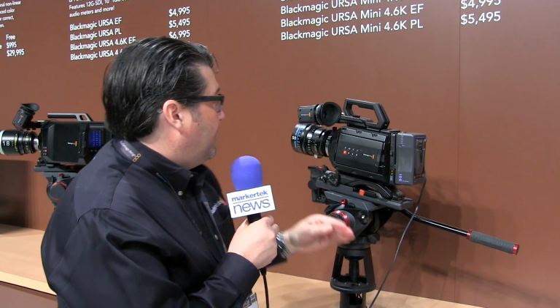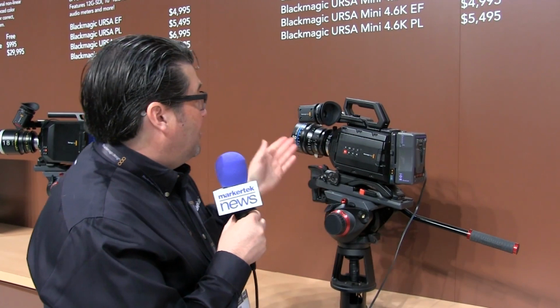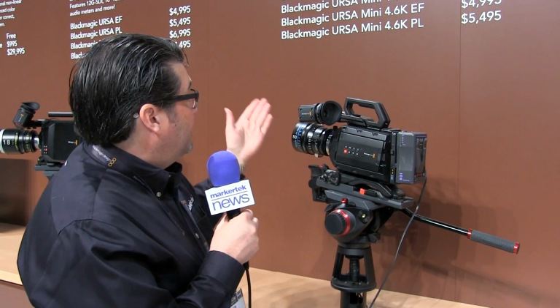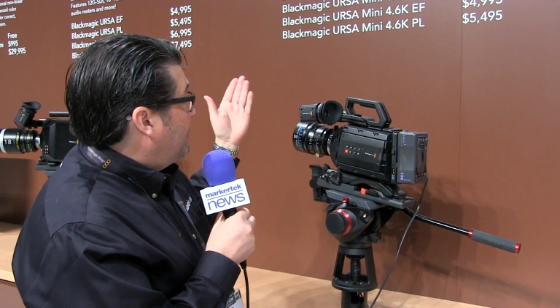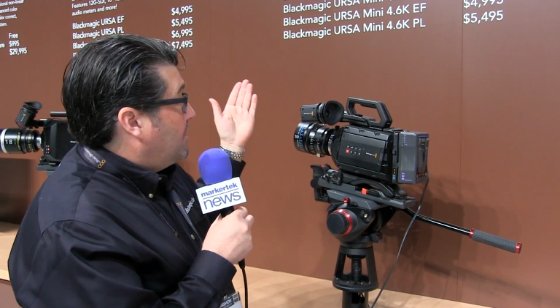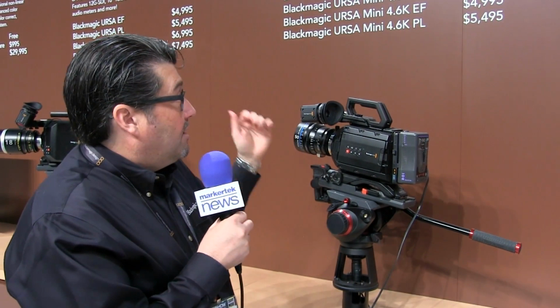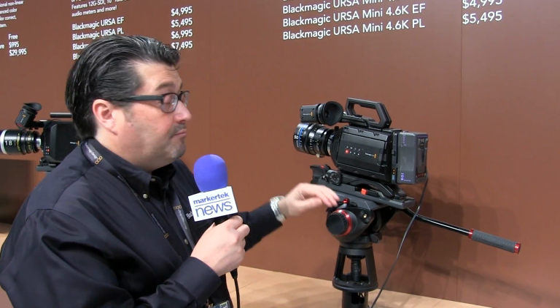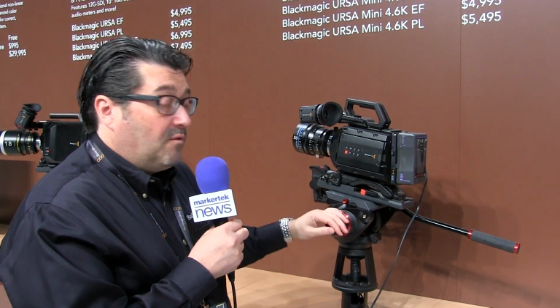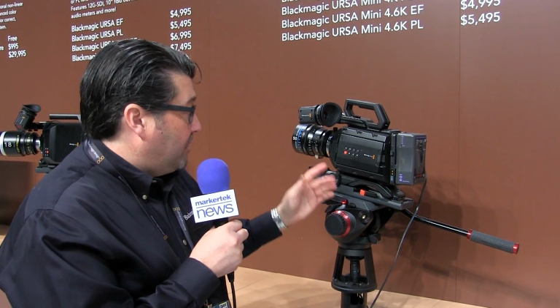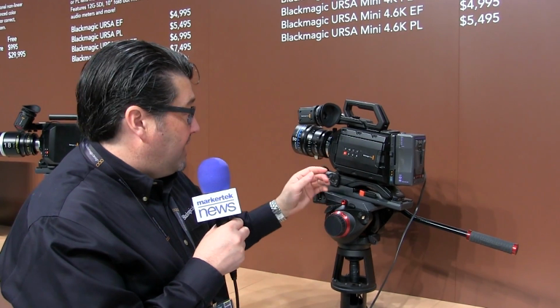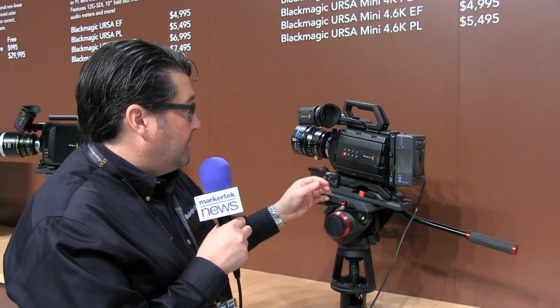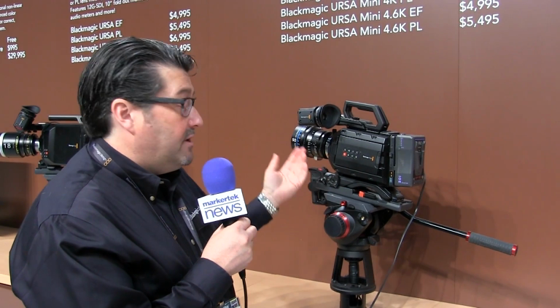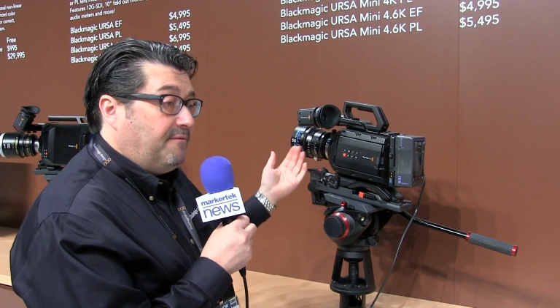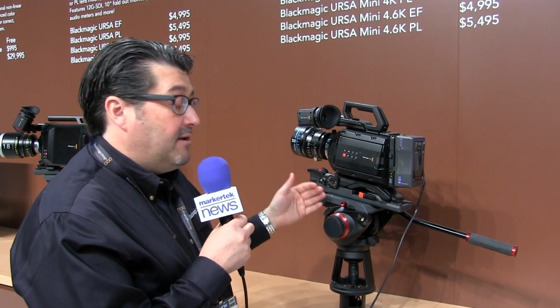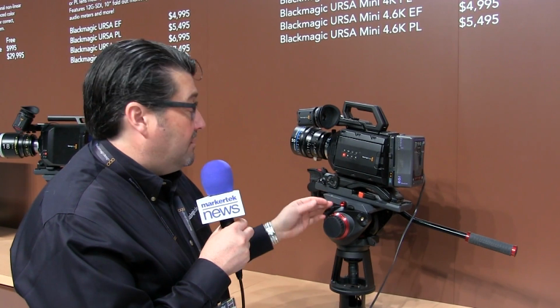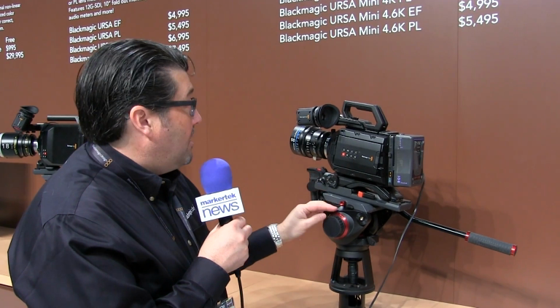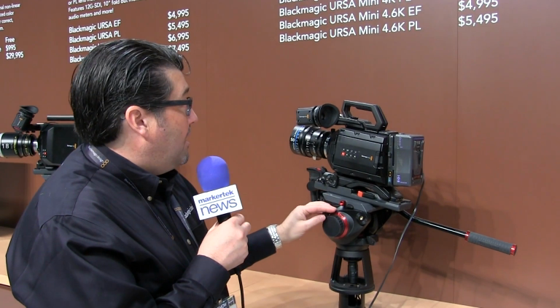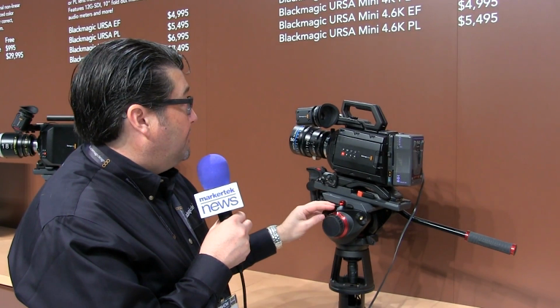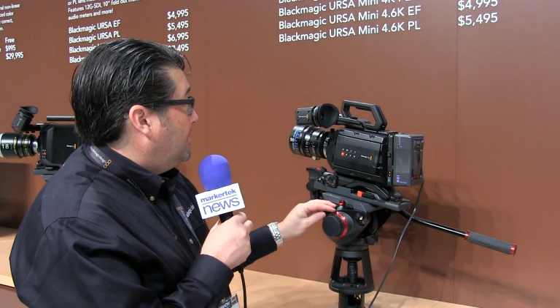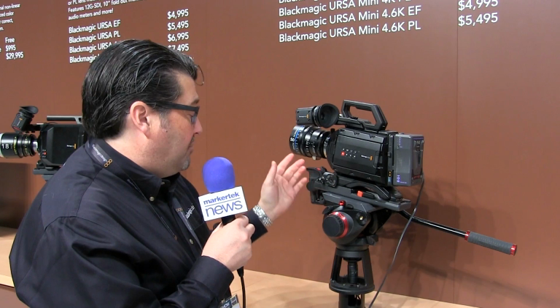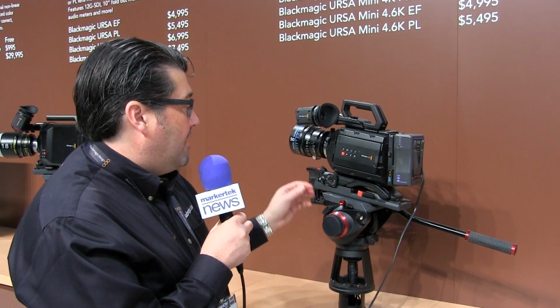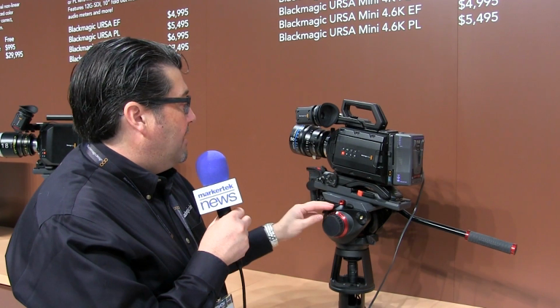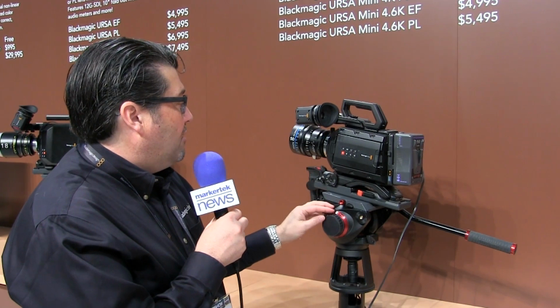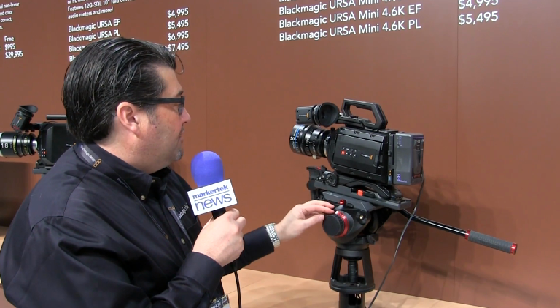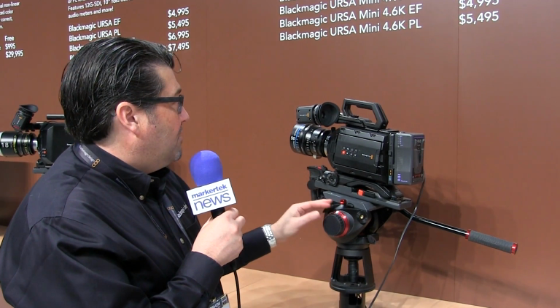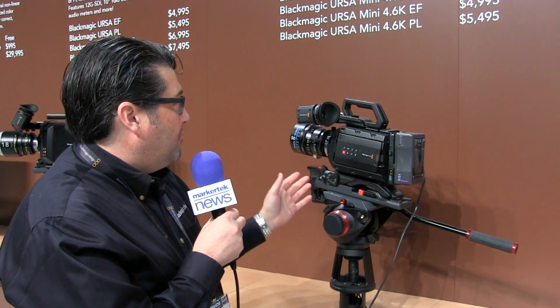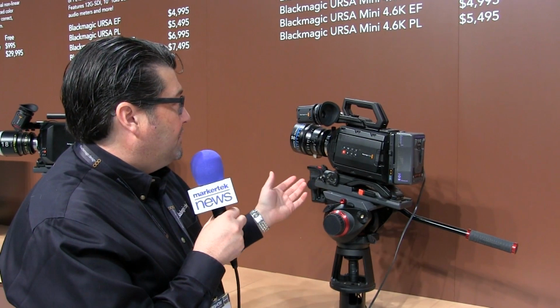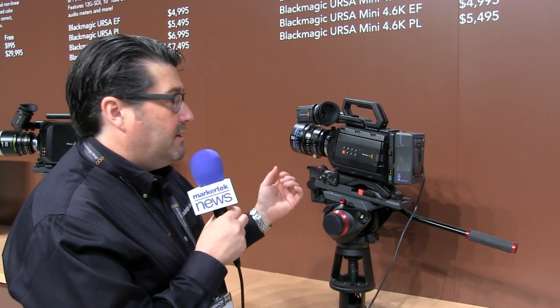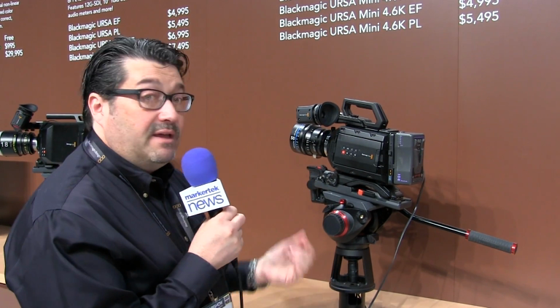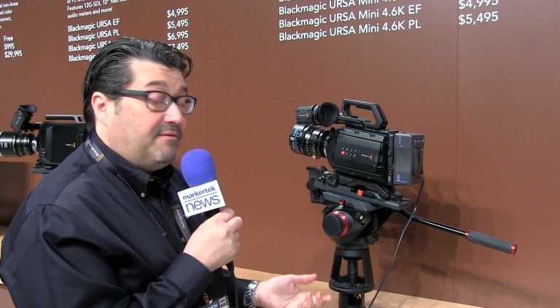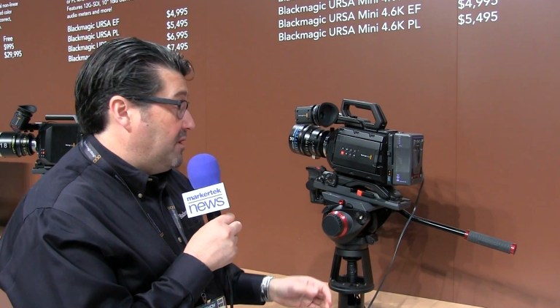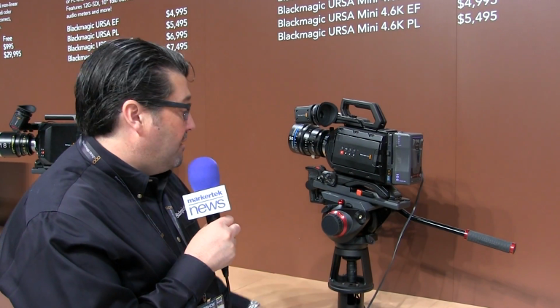The Ursa Mini is available in both the 4K sensor in EF and MFT mounts, and also the 4.6K in EF and MFT mounts.